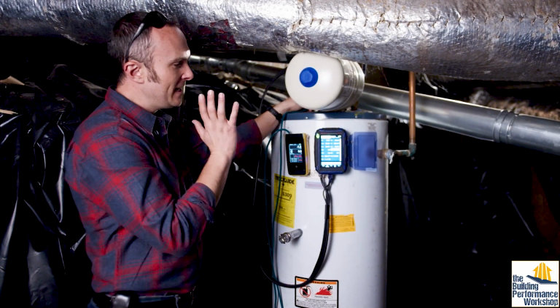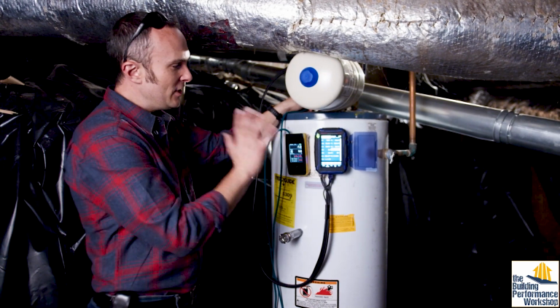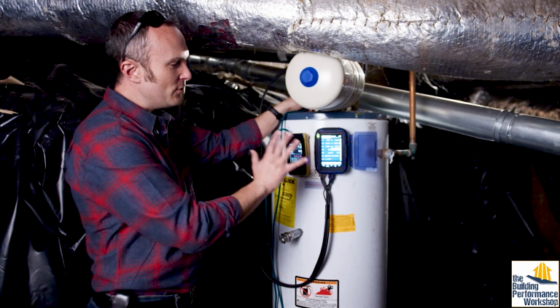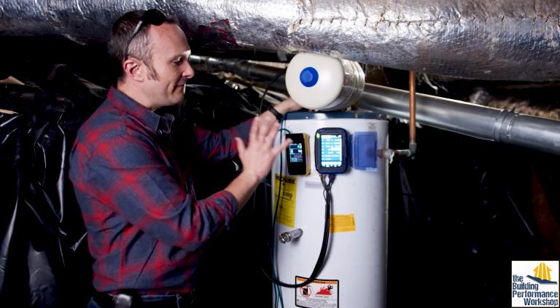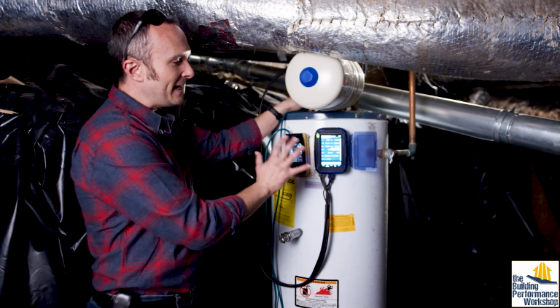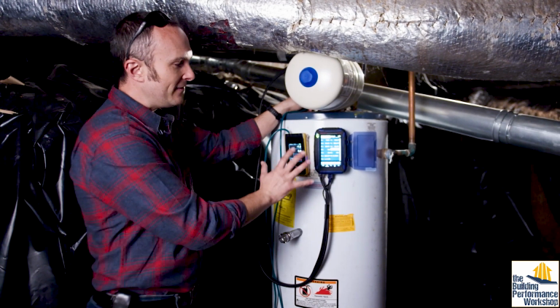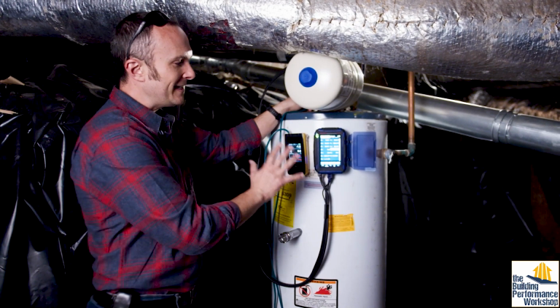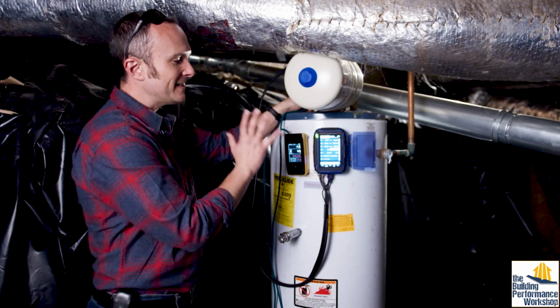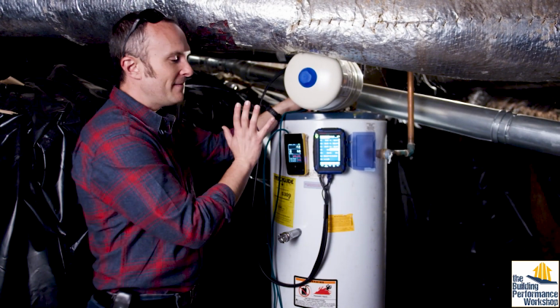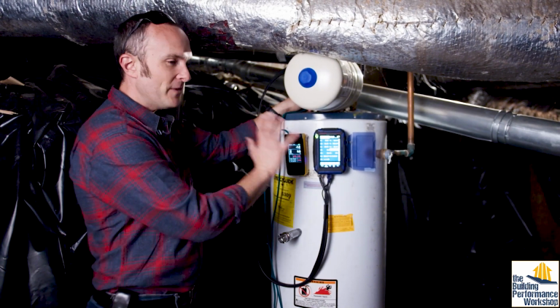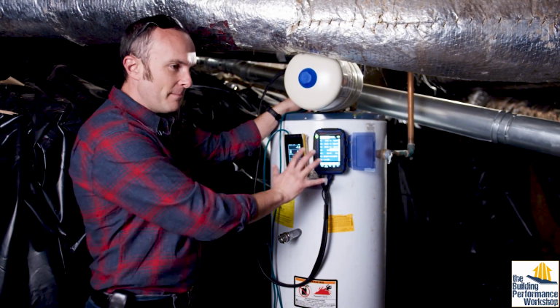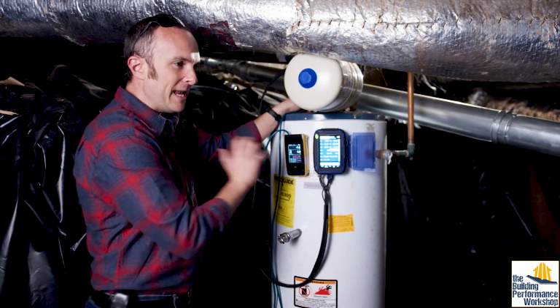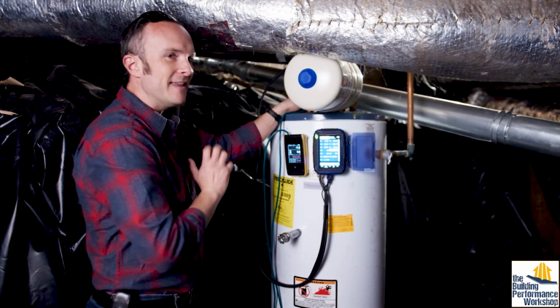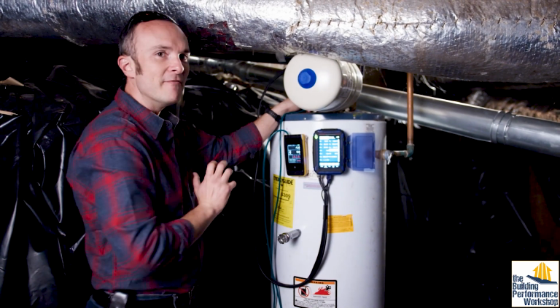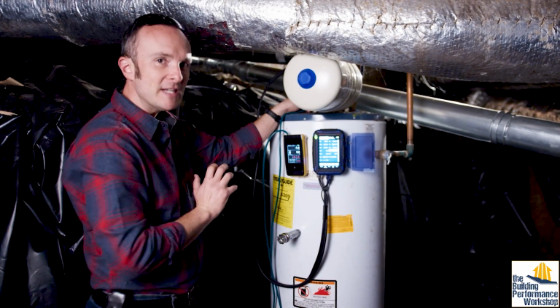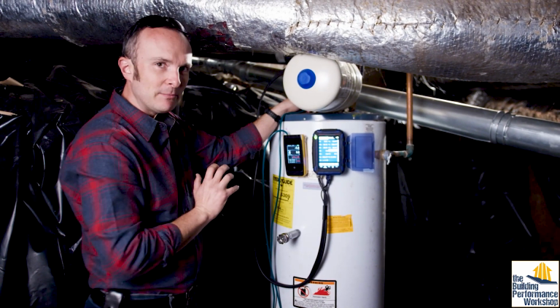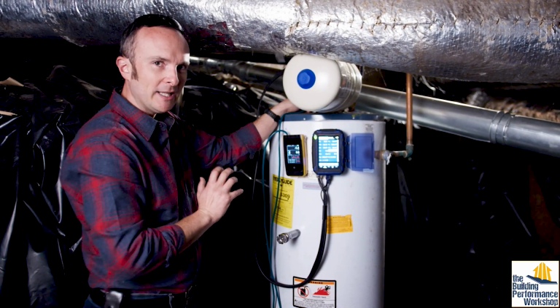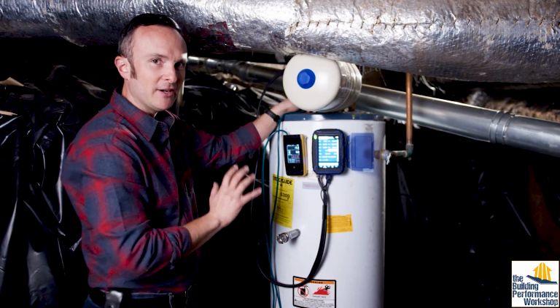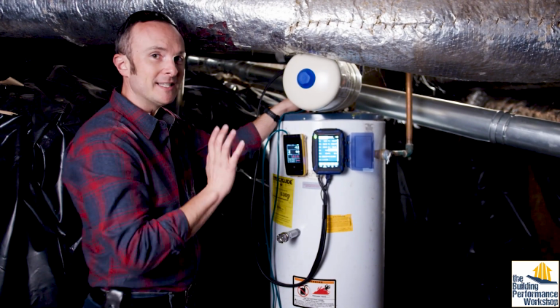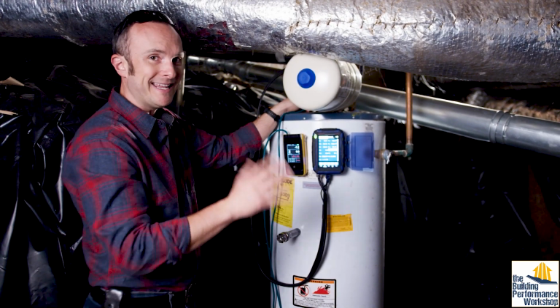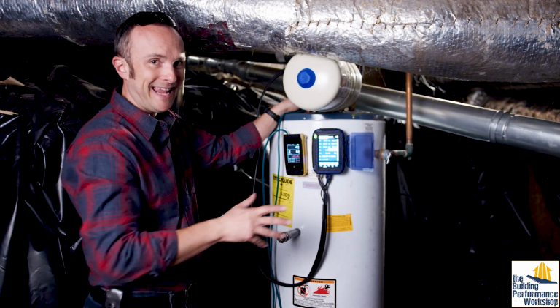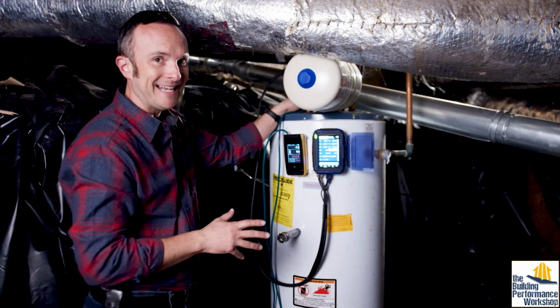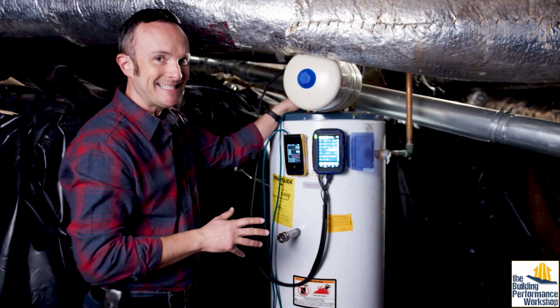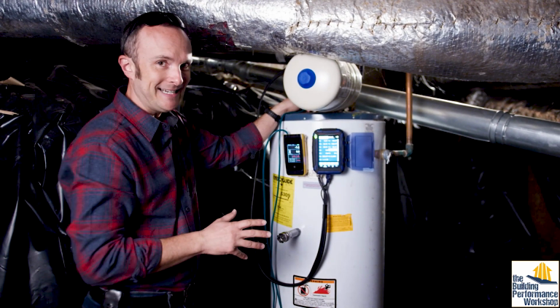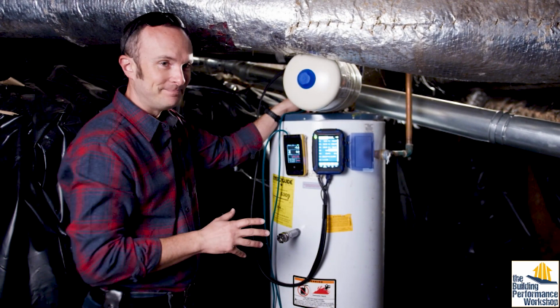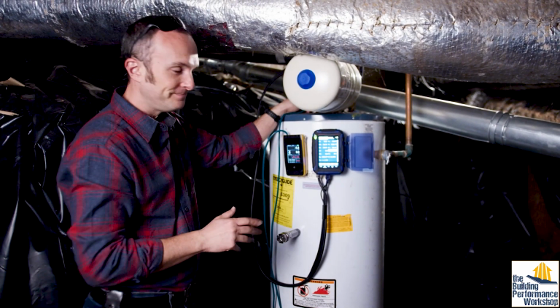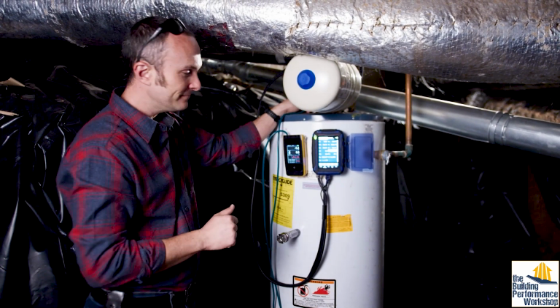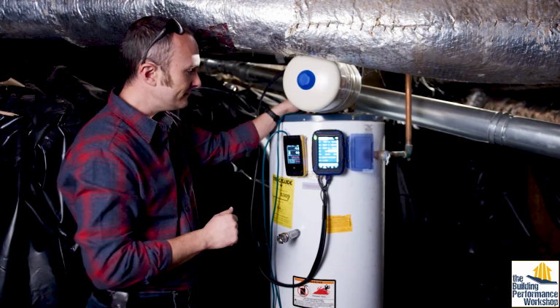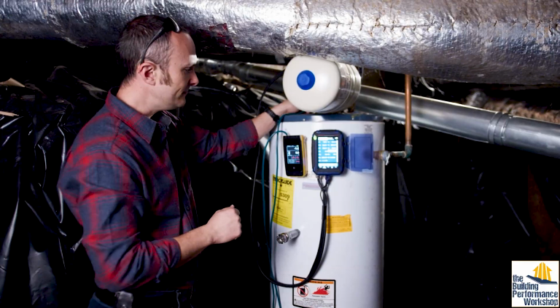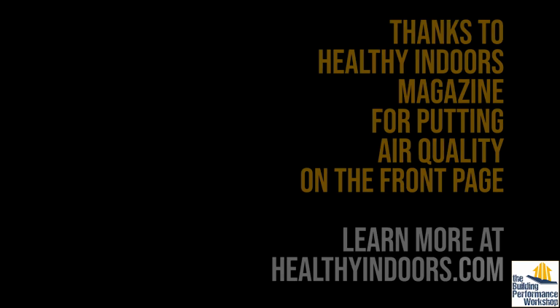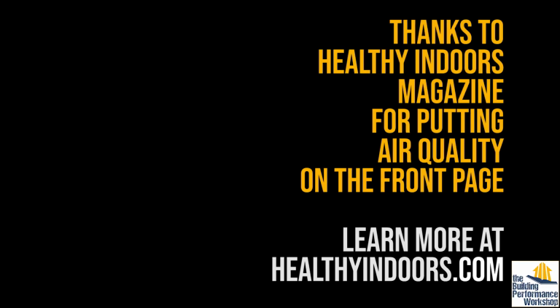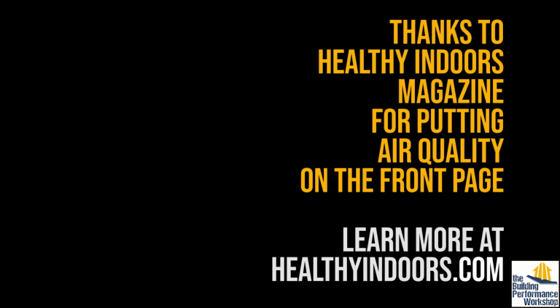You can find out things in the invisible layers that you can't see.